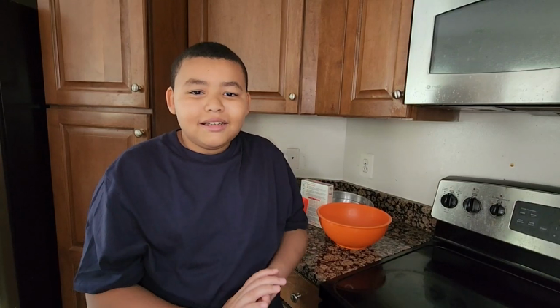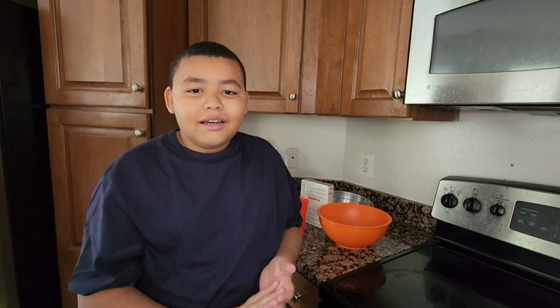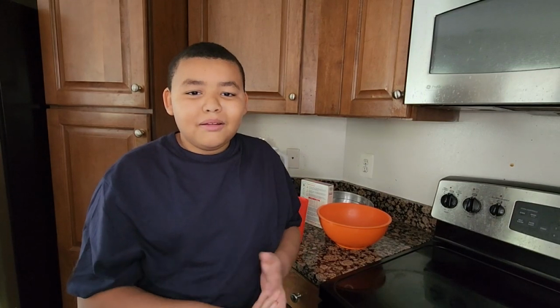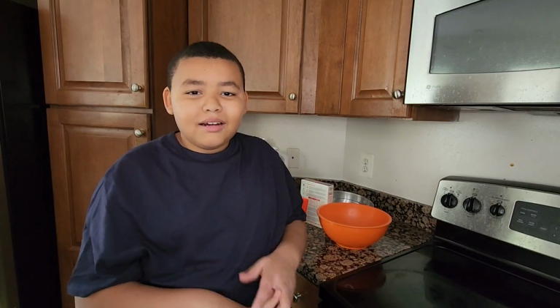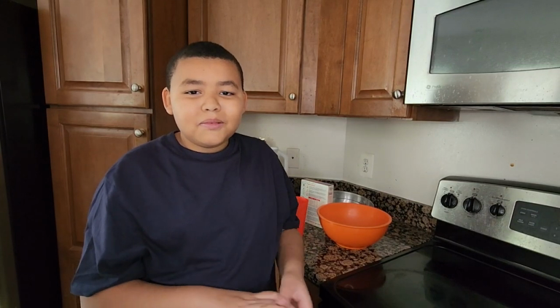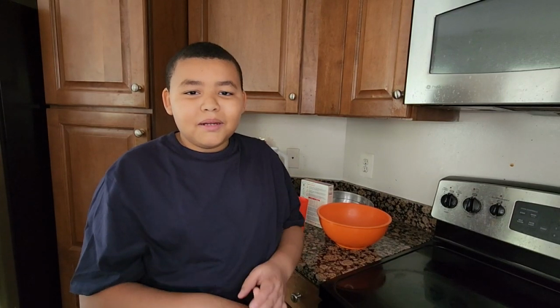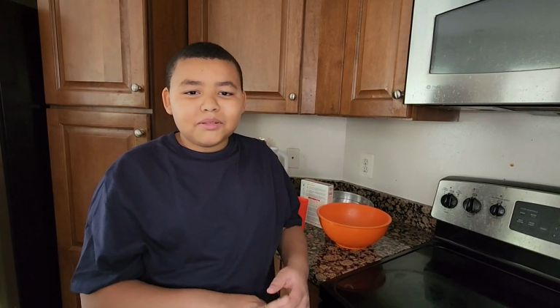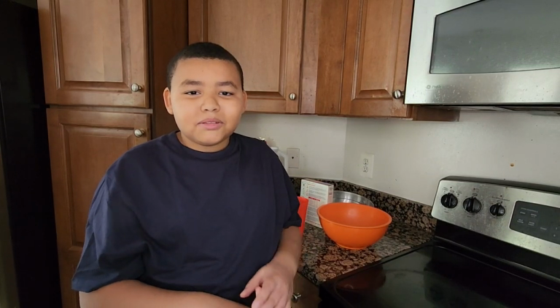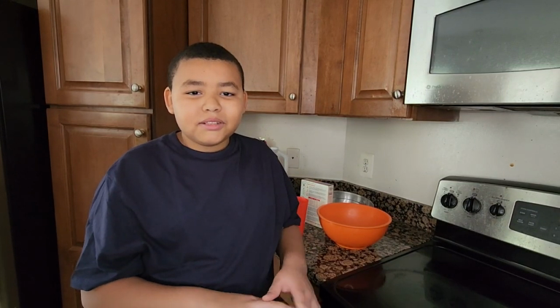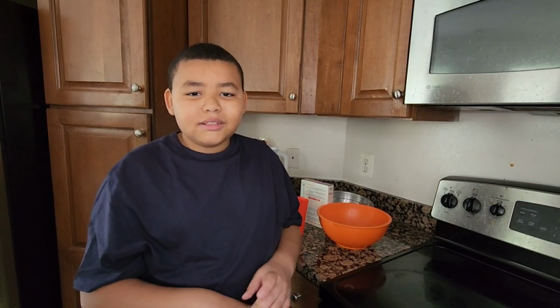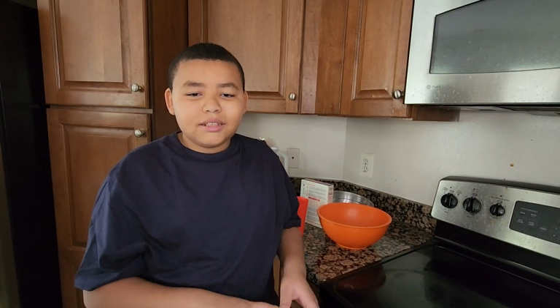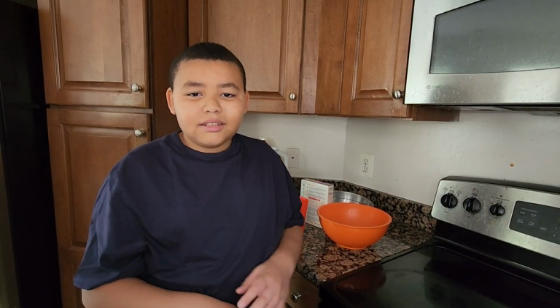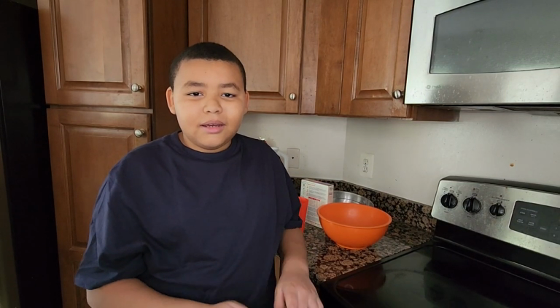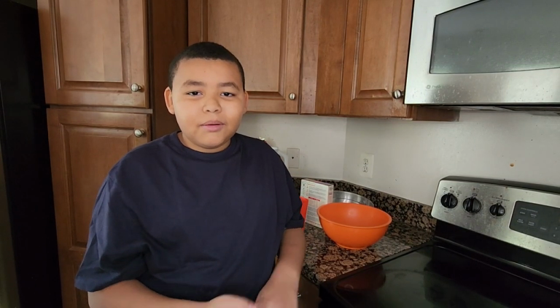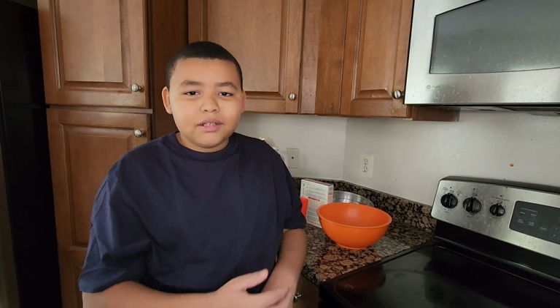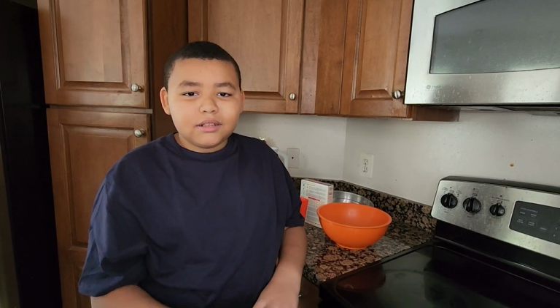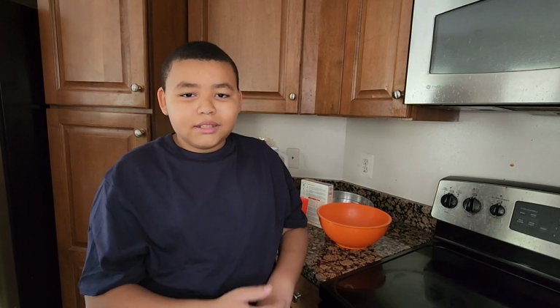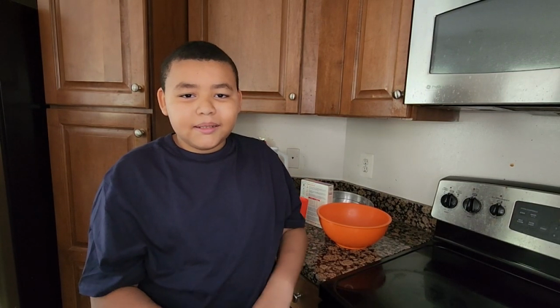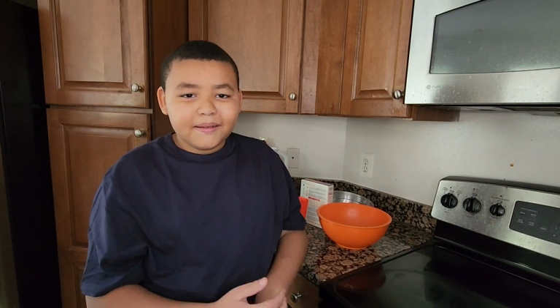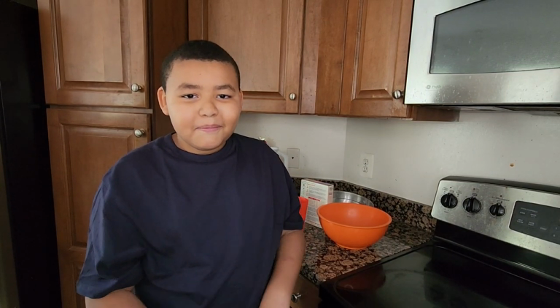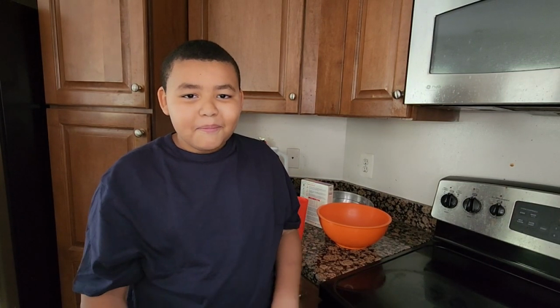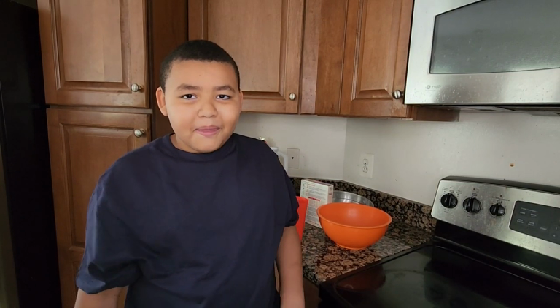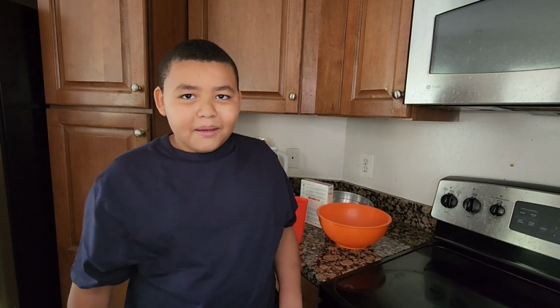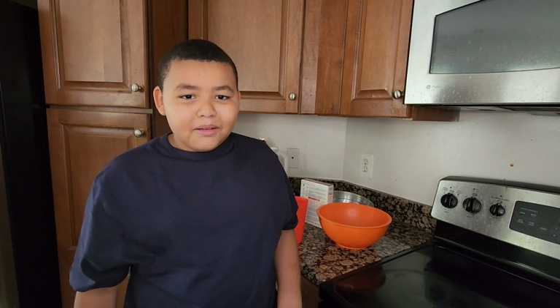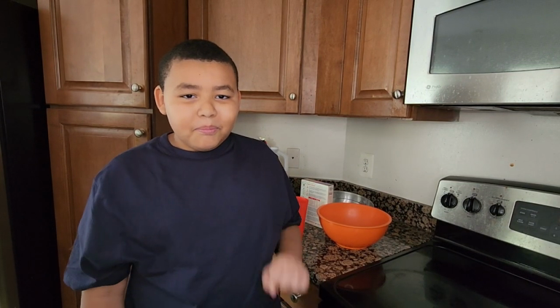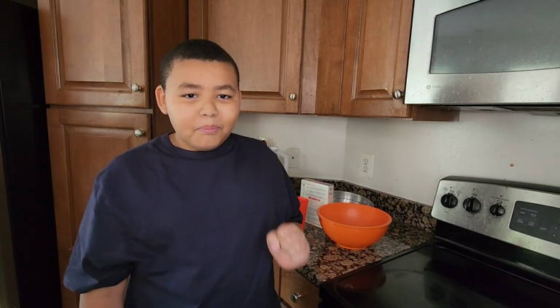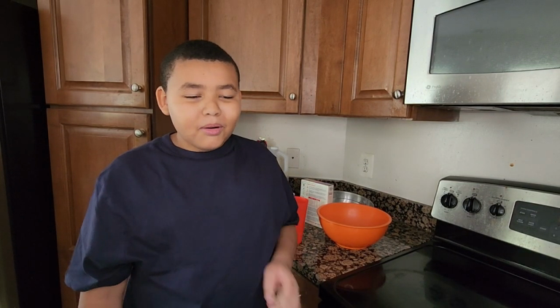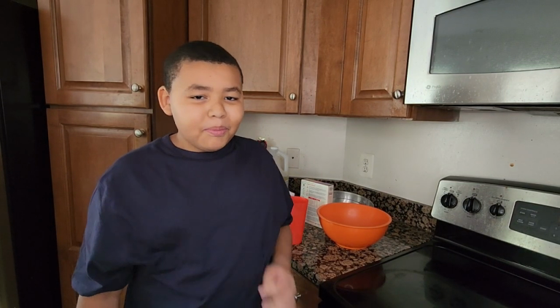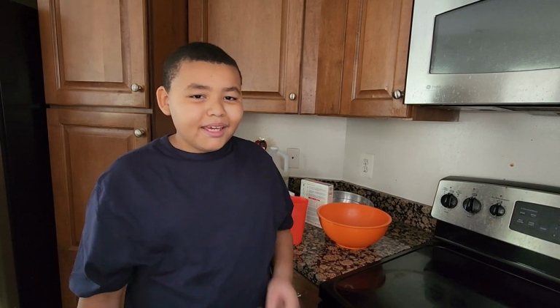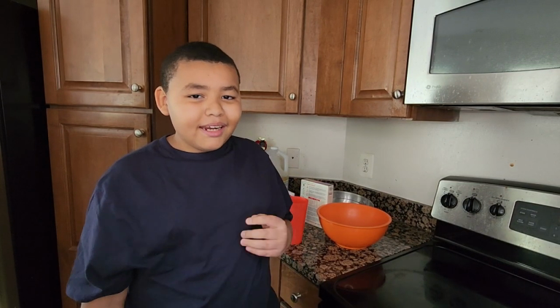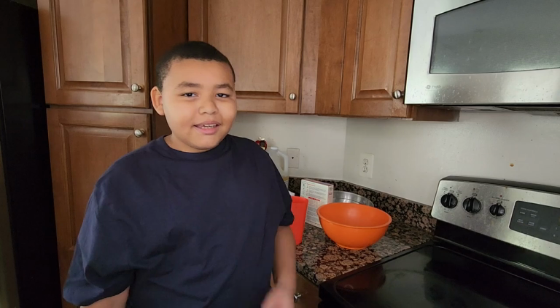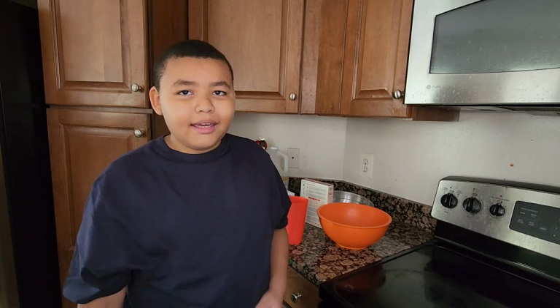Hello guys, my name is Christian and today we will be cooking butter pecan cake.